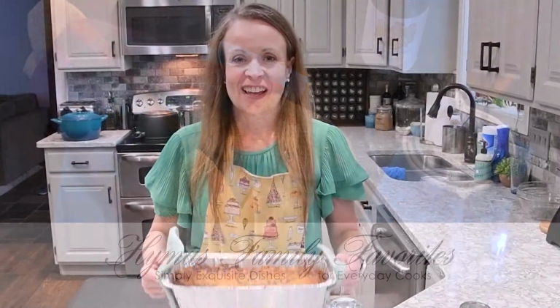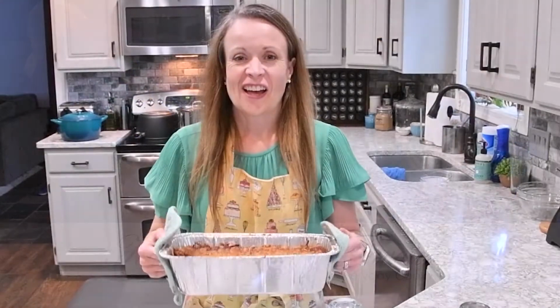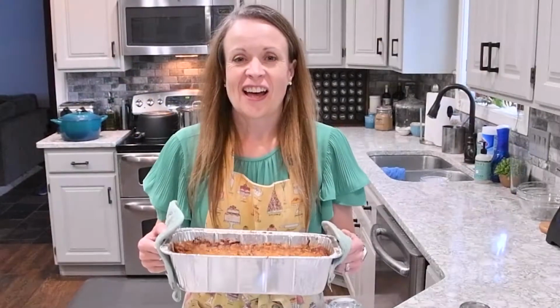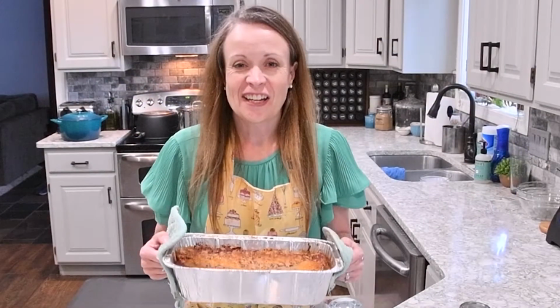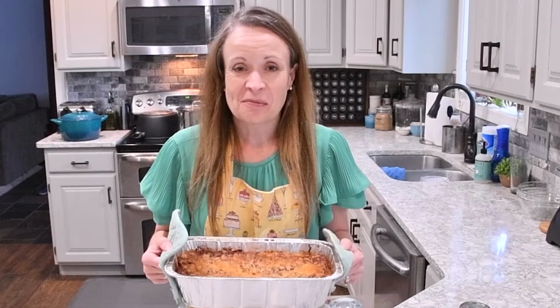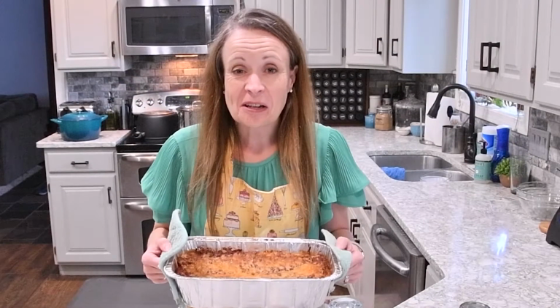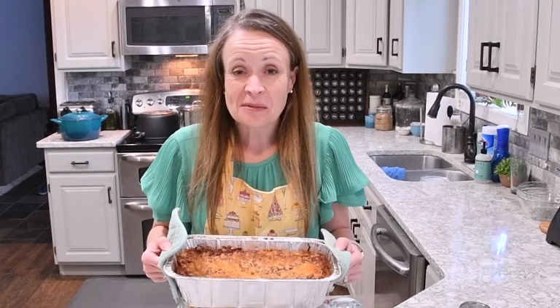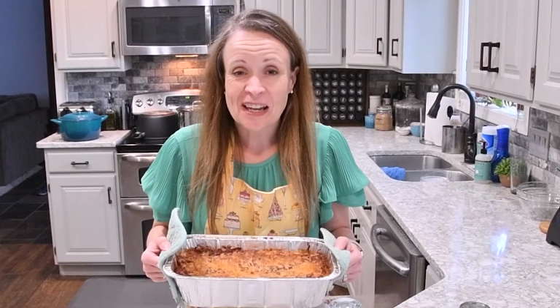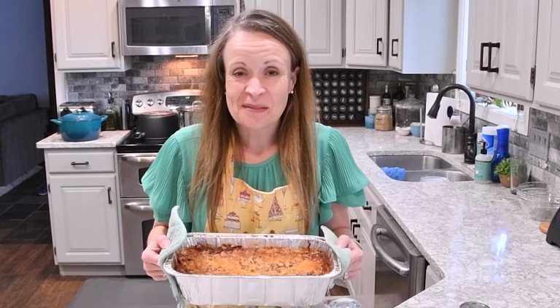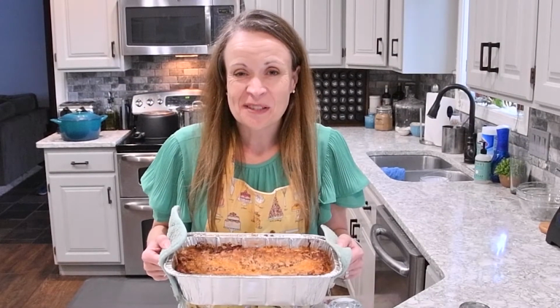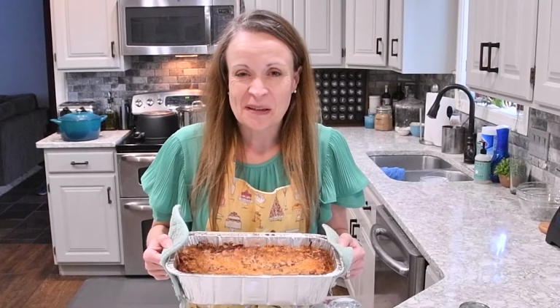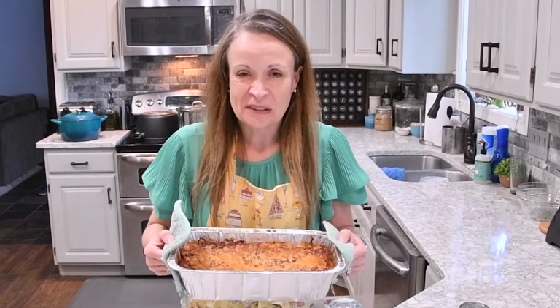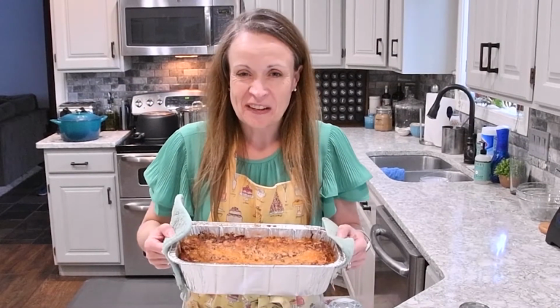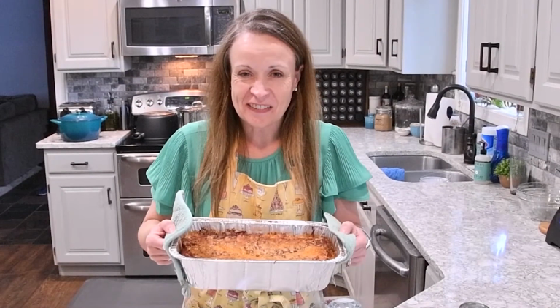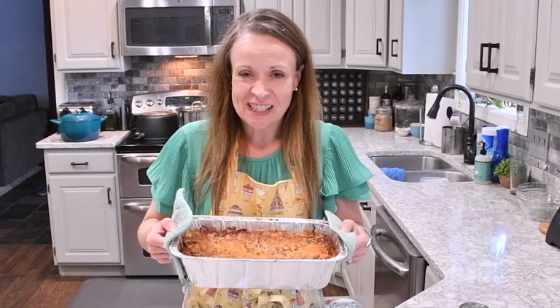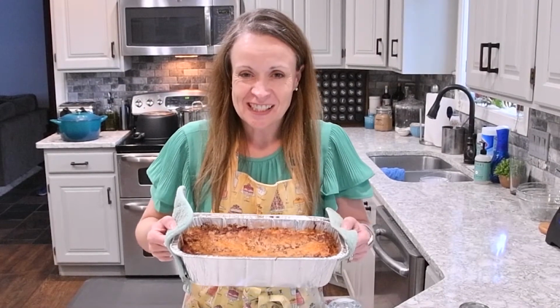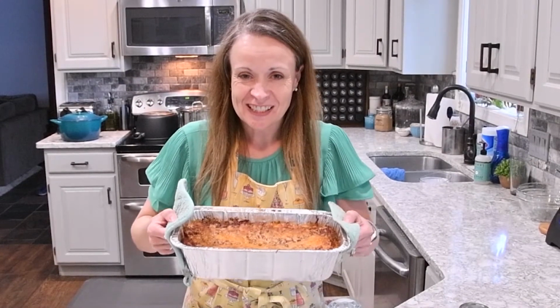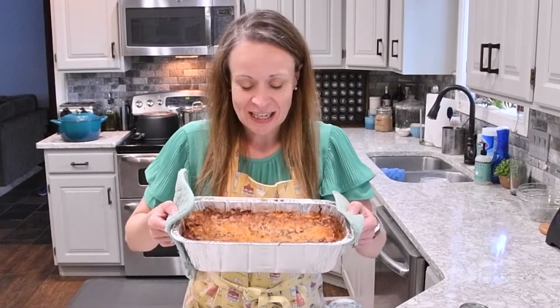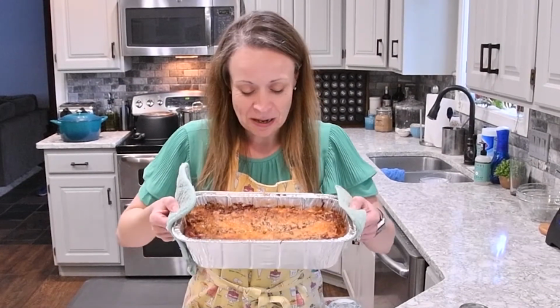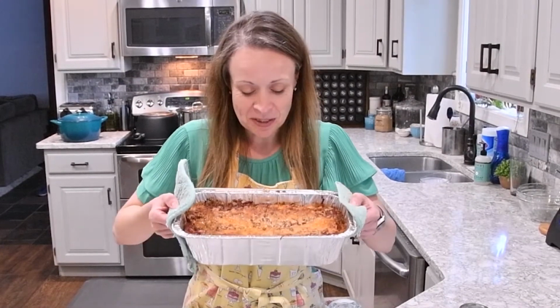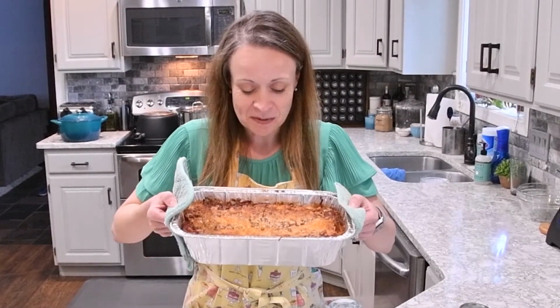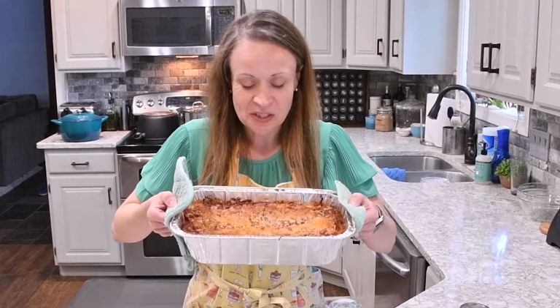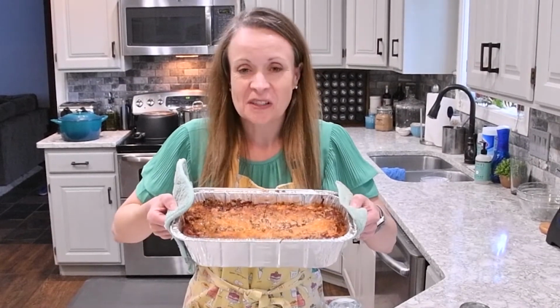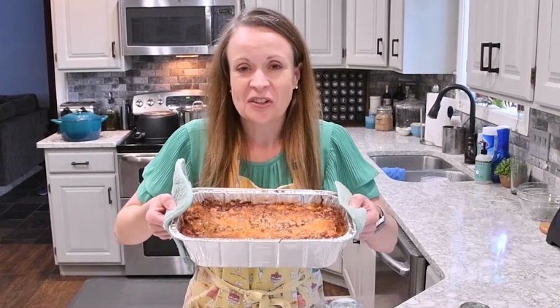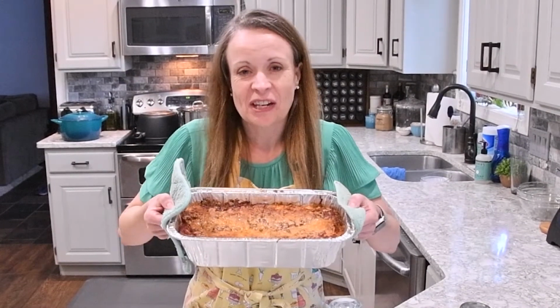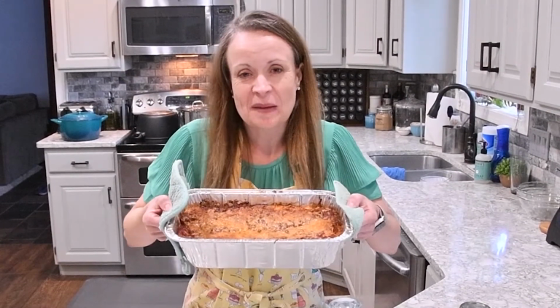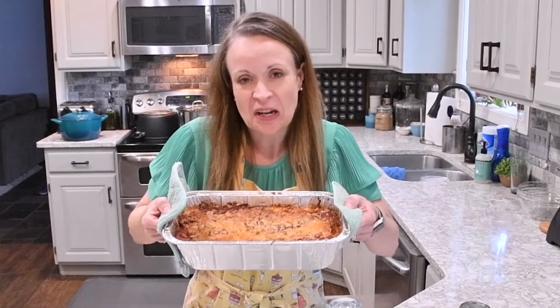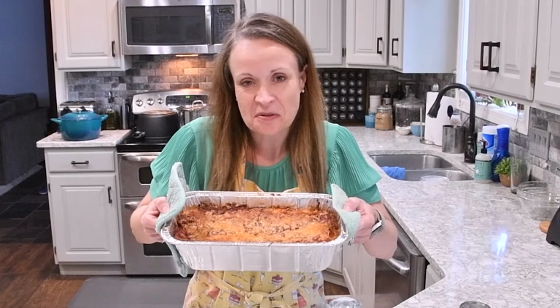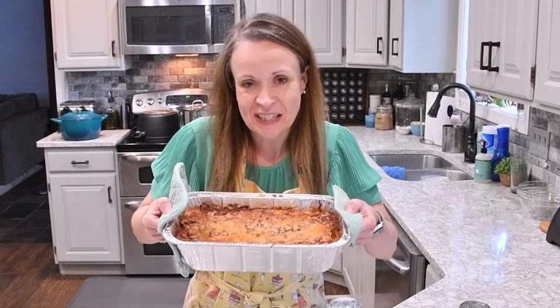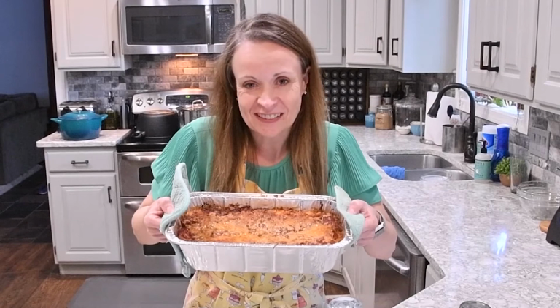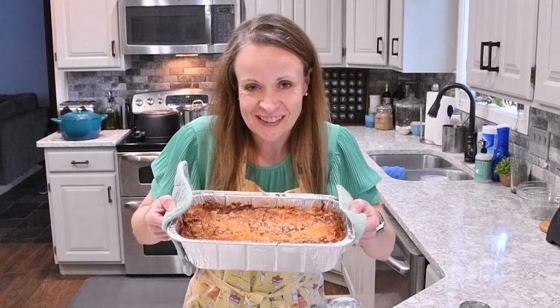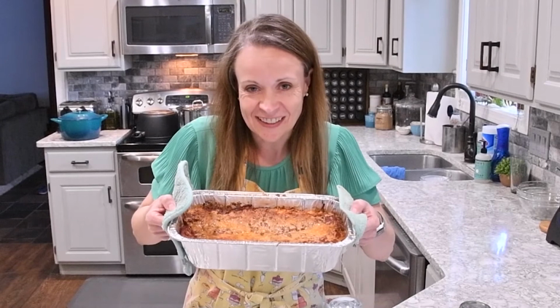Hi and welcome to Hi Miss Family Favorites. Today I'm going to be showing you how to make homemade lasagna.